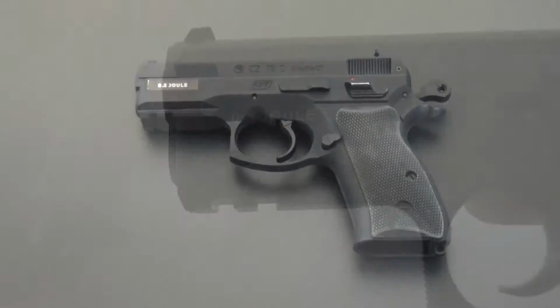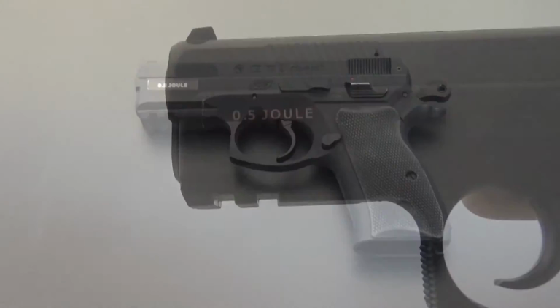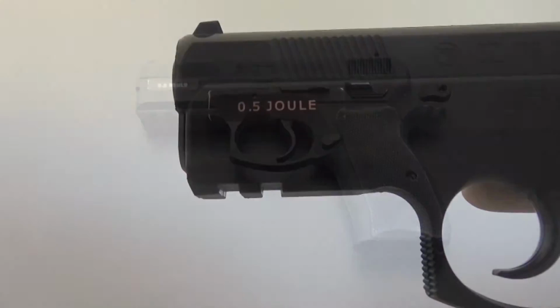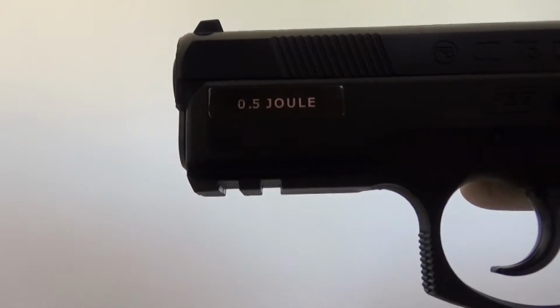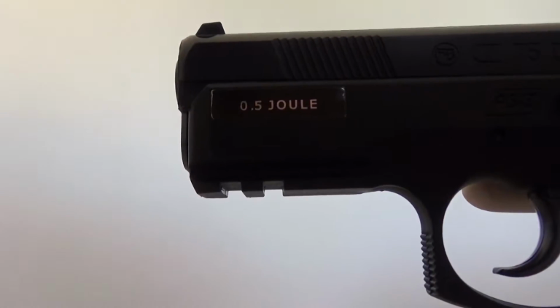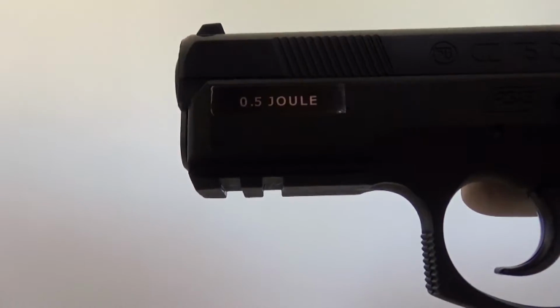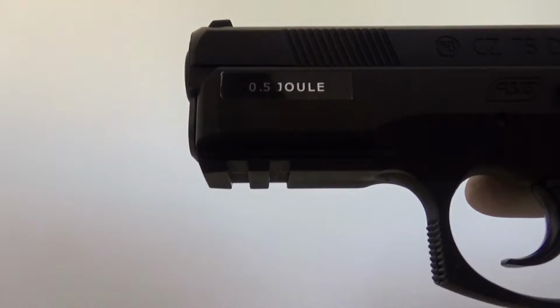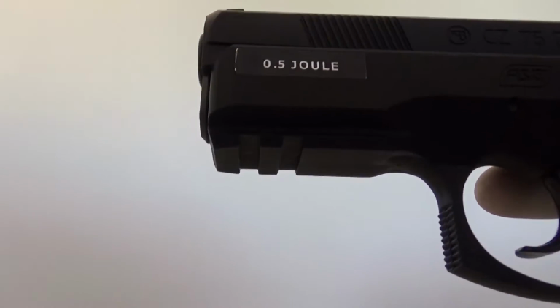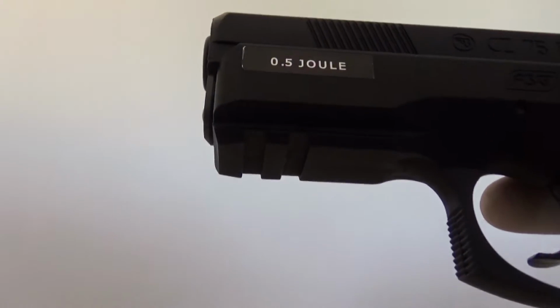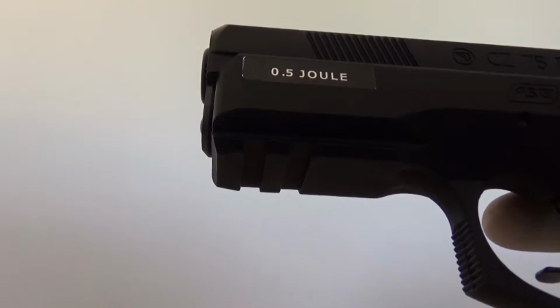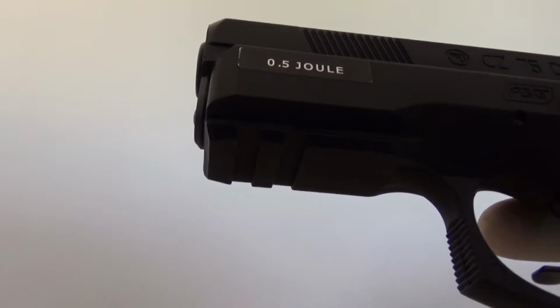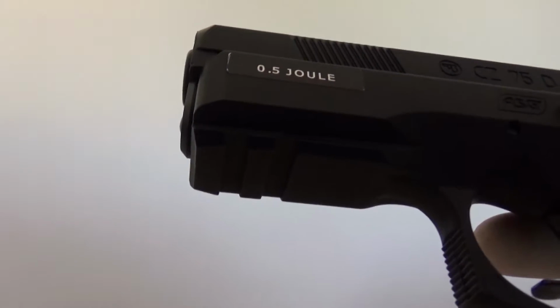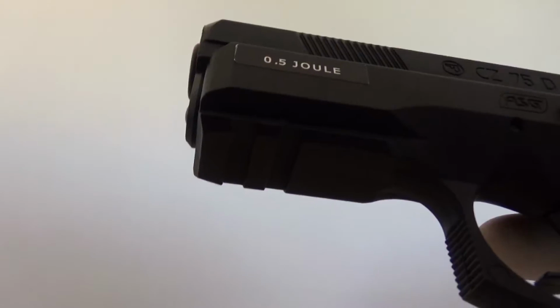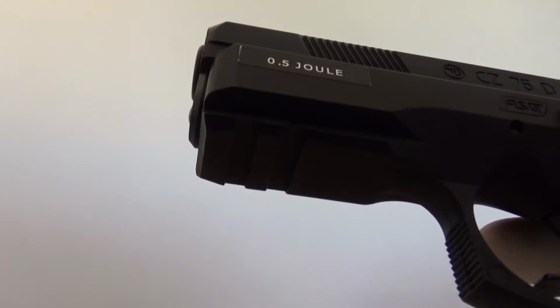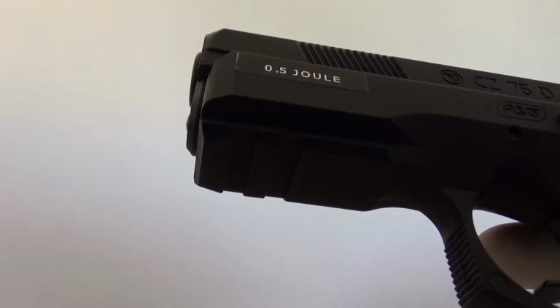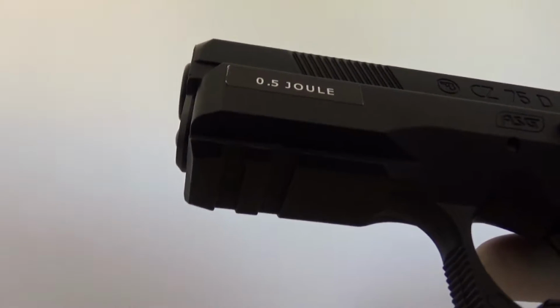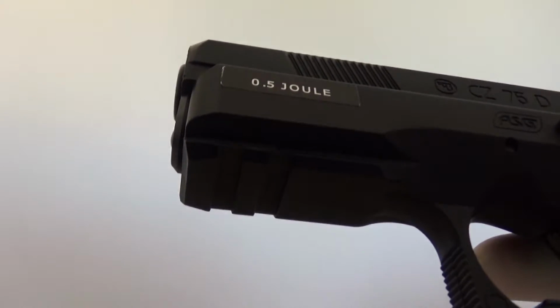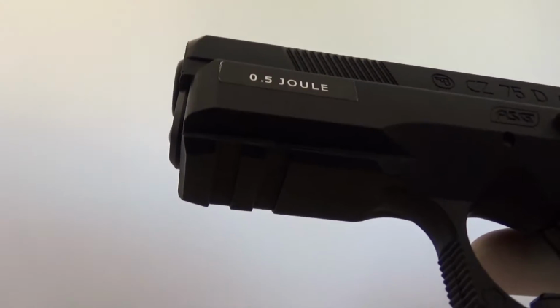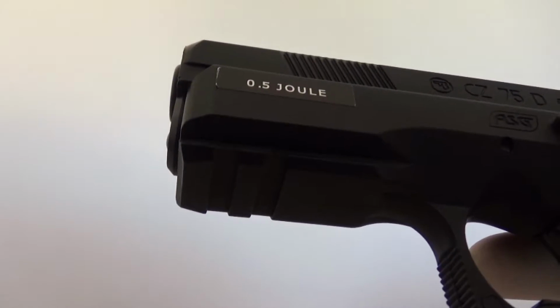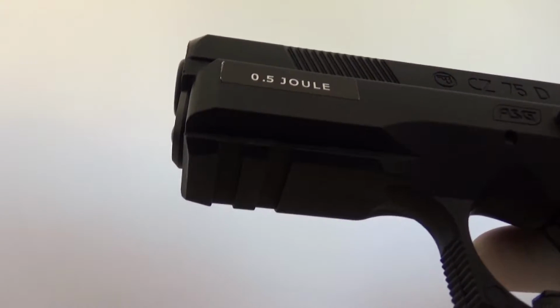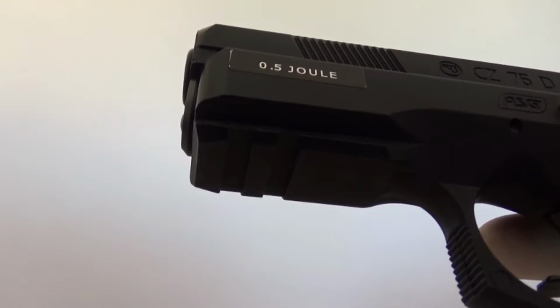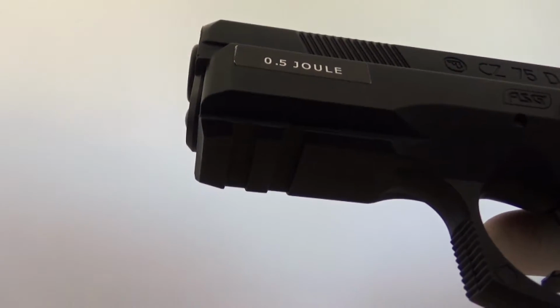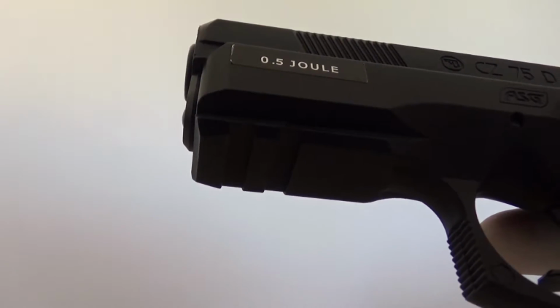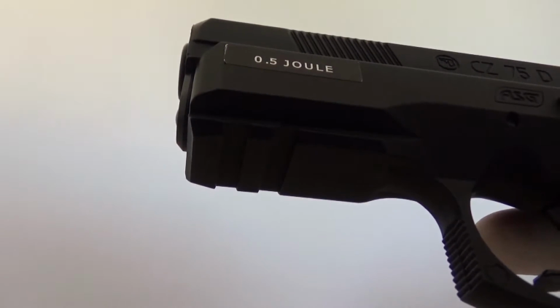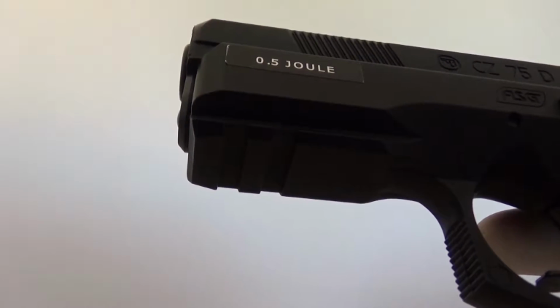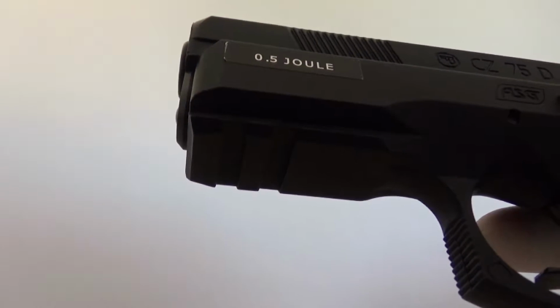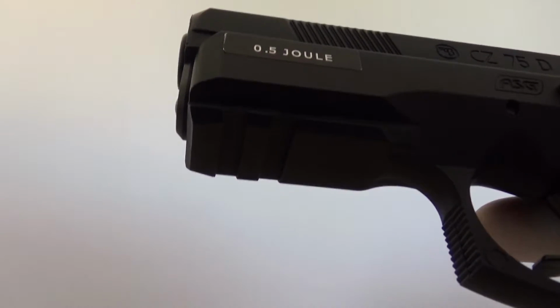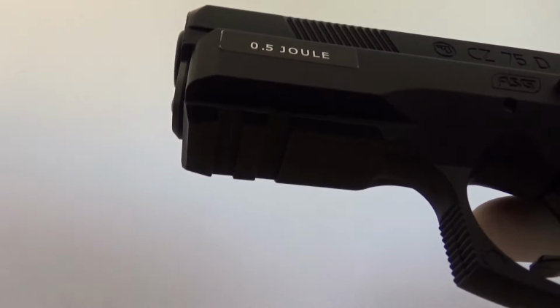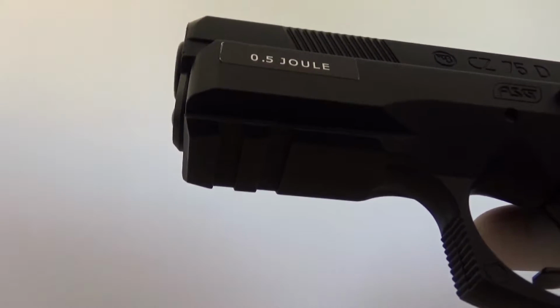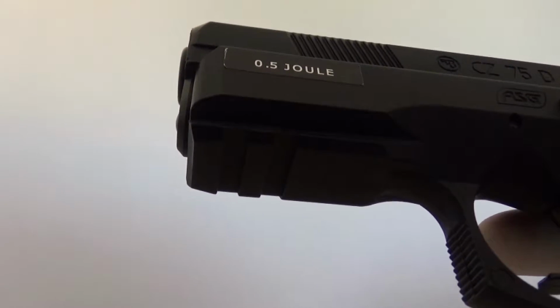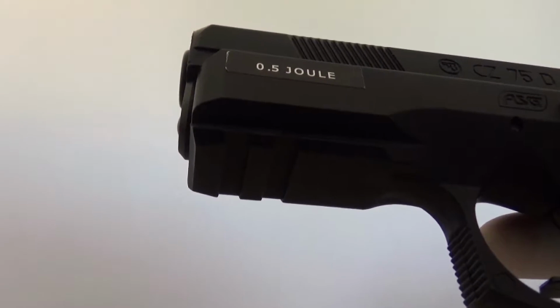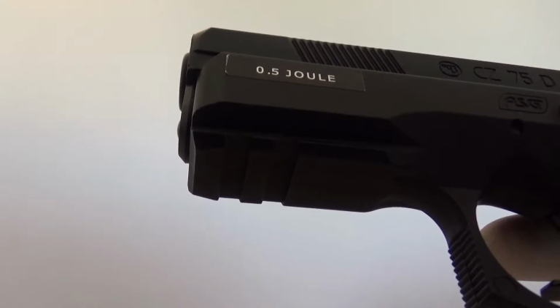What I almost forgot to mention is that it has a small rail underneath for any accessories you'd like to equip.